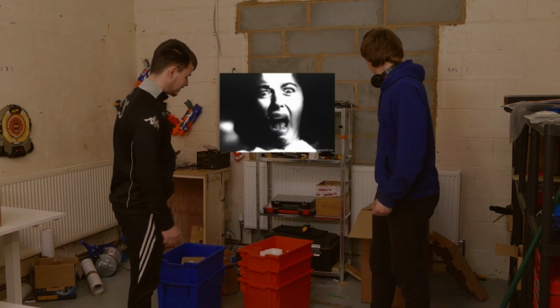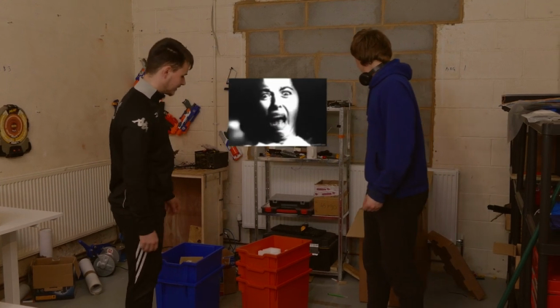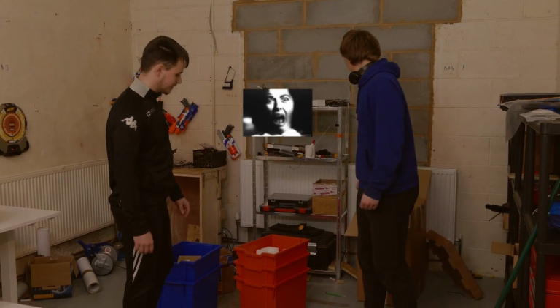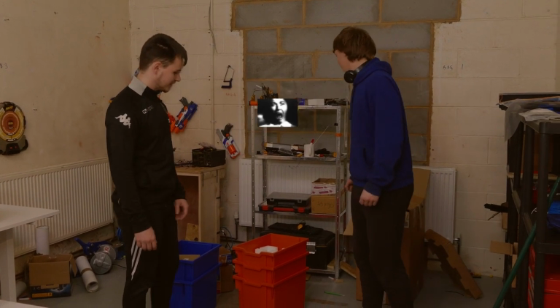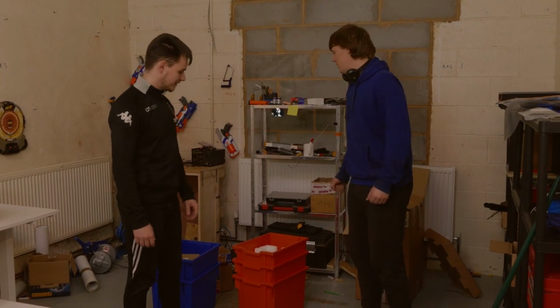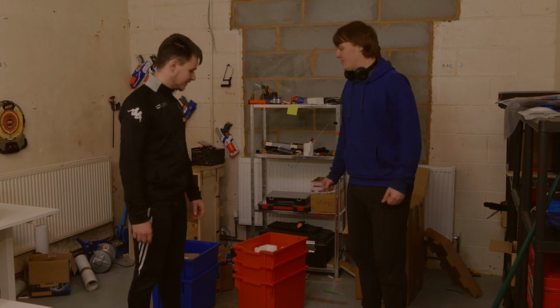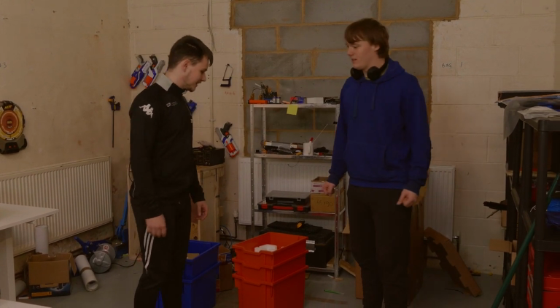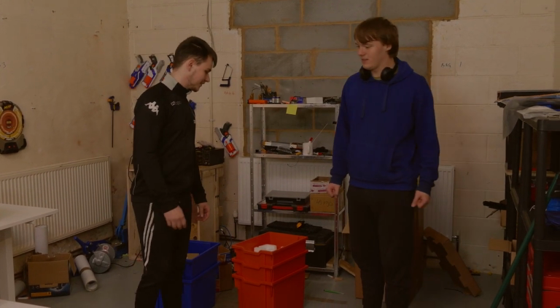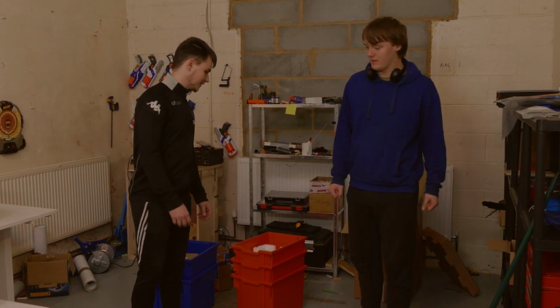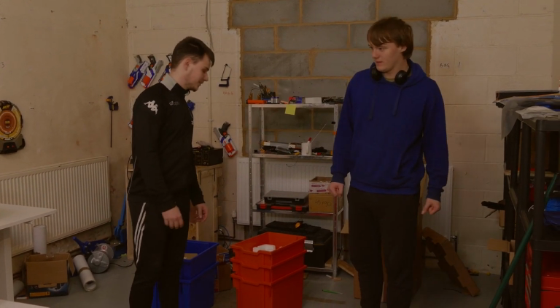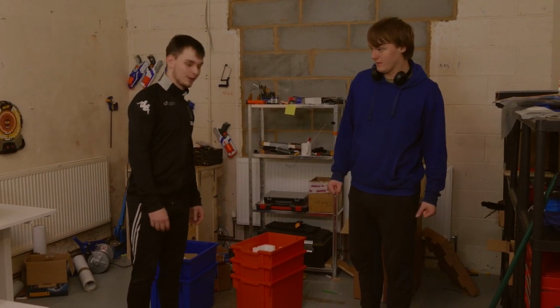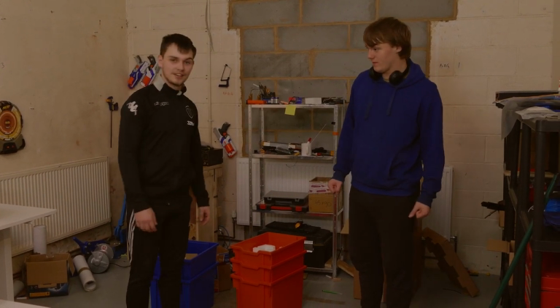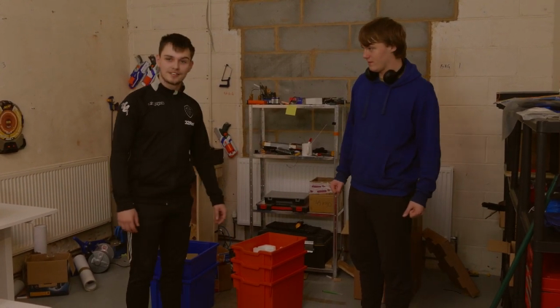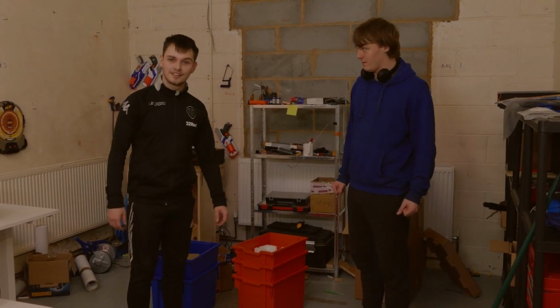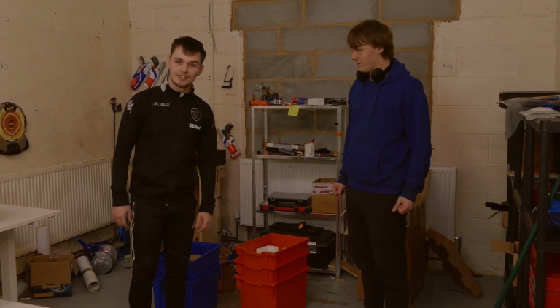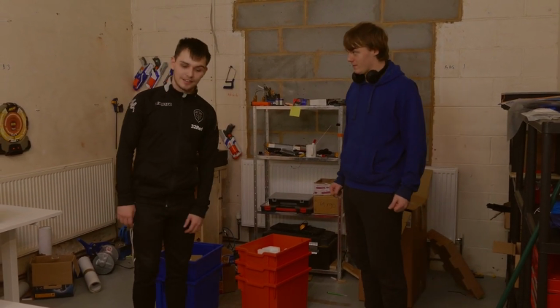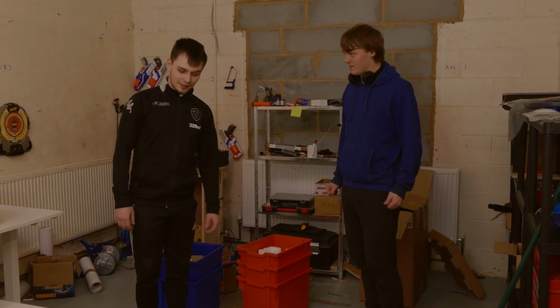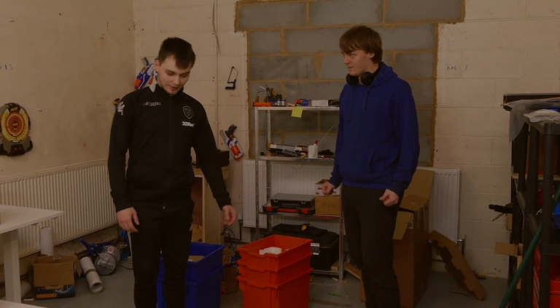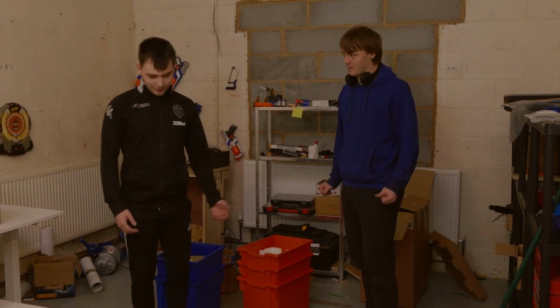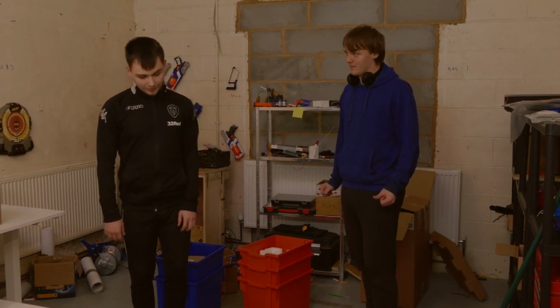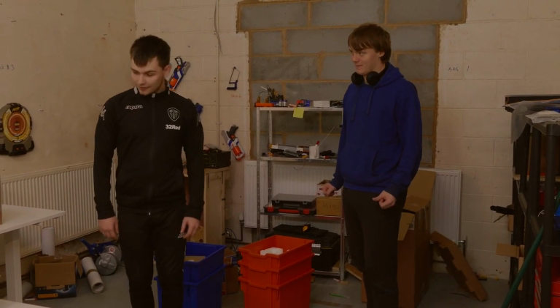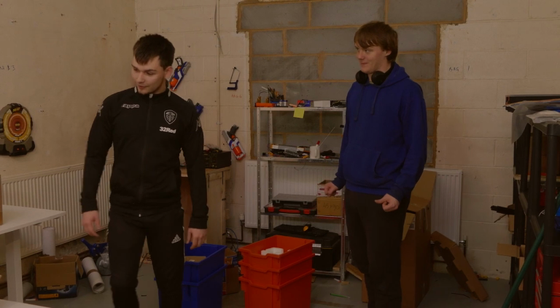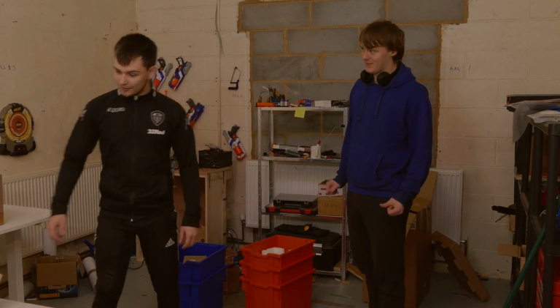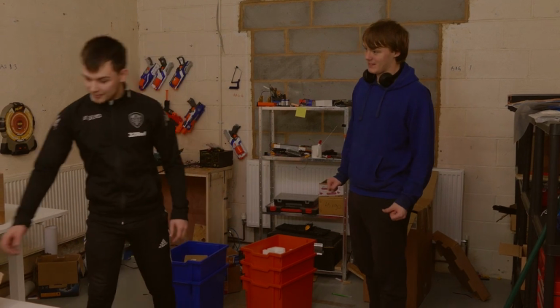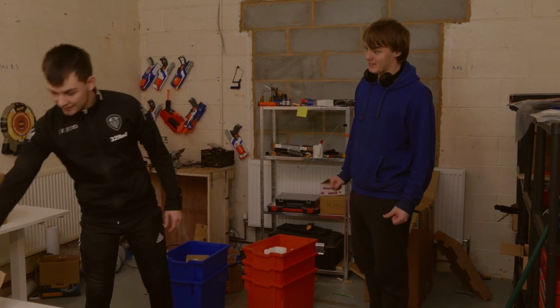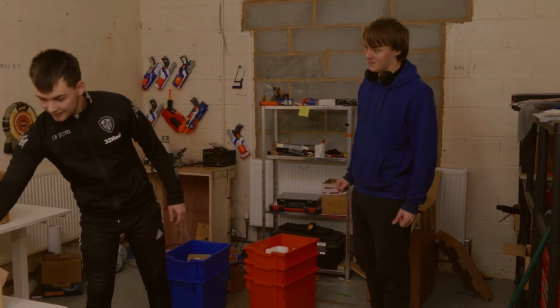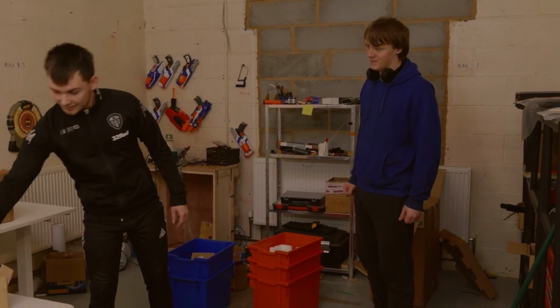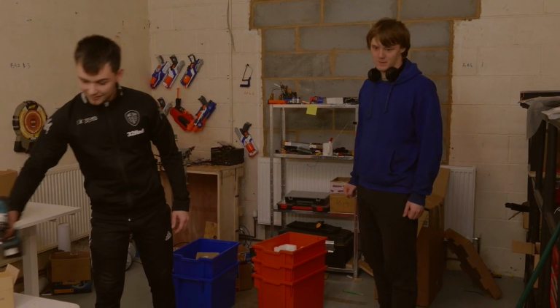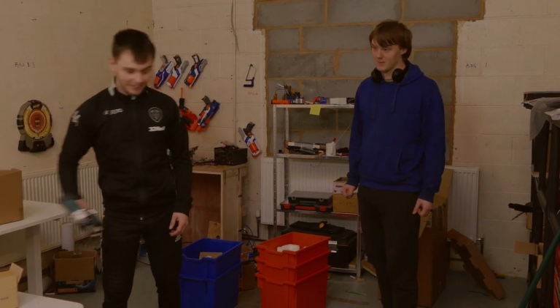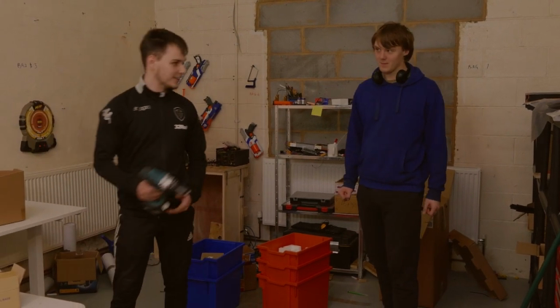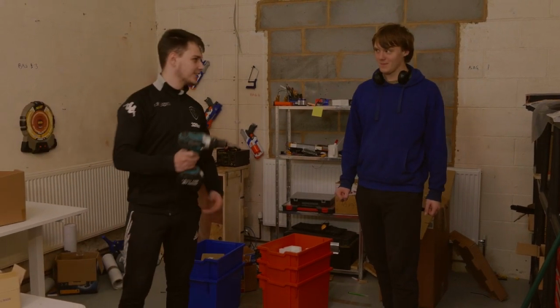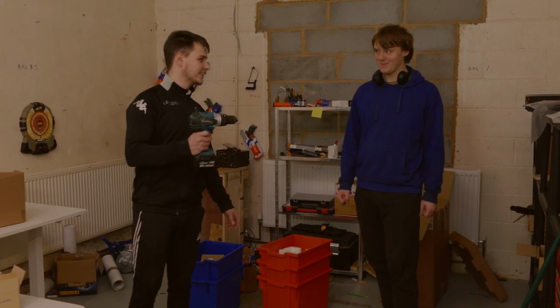Yeah, it's really bad. It's a real mess. Come on Christian, you know the drill!